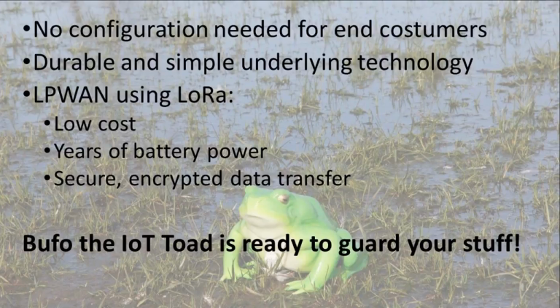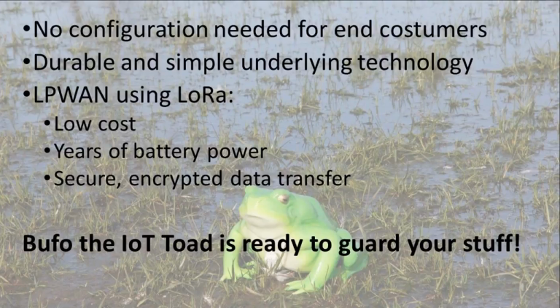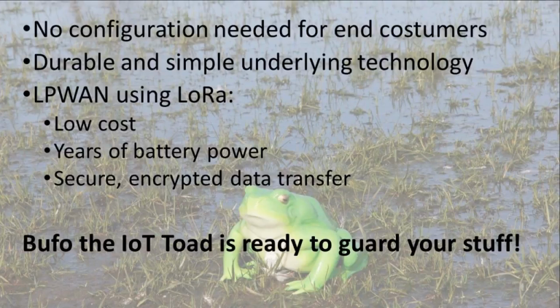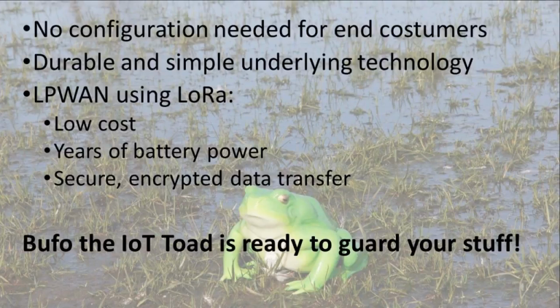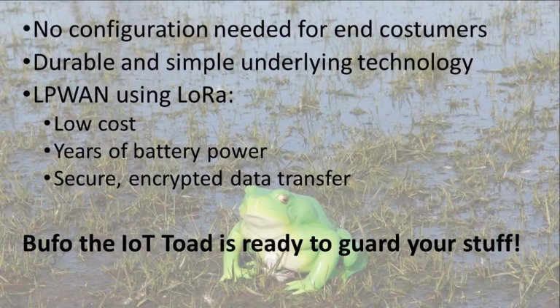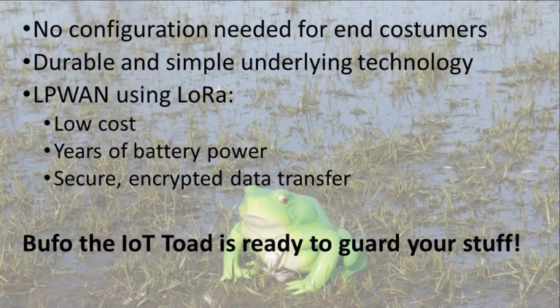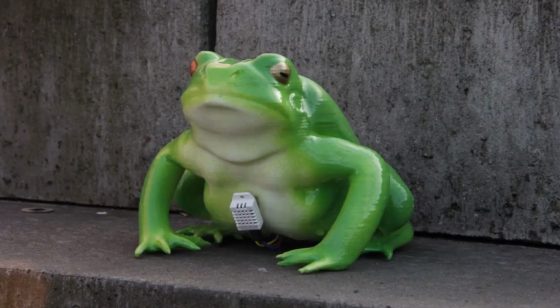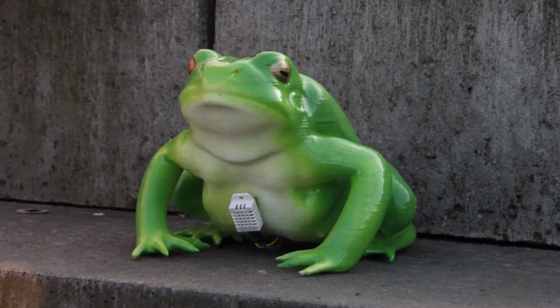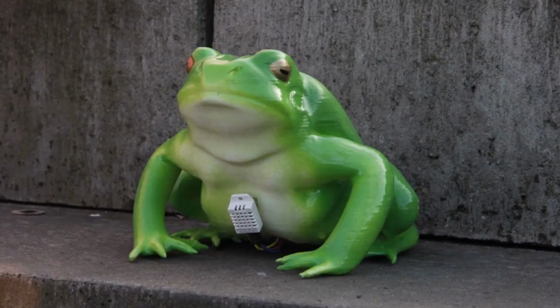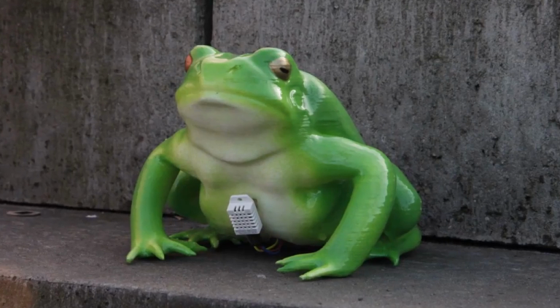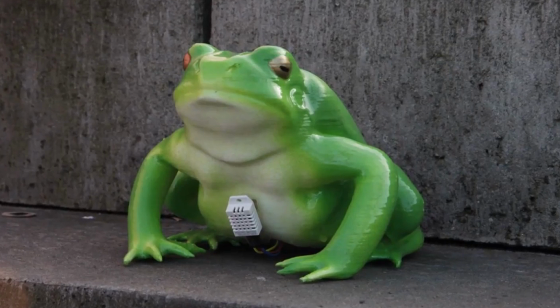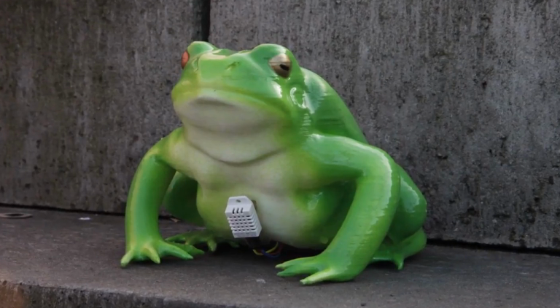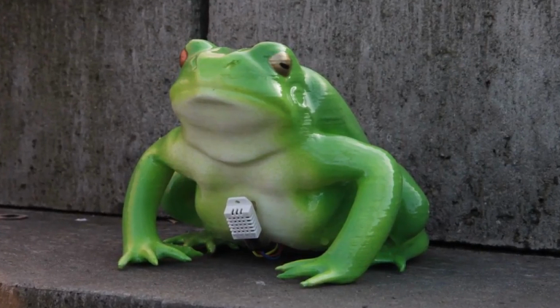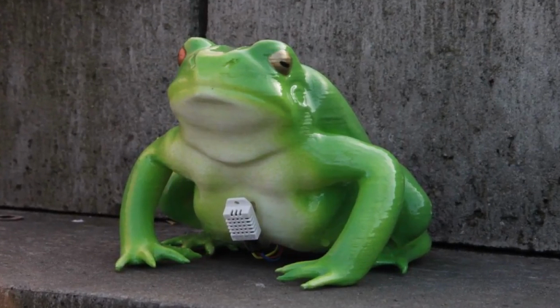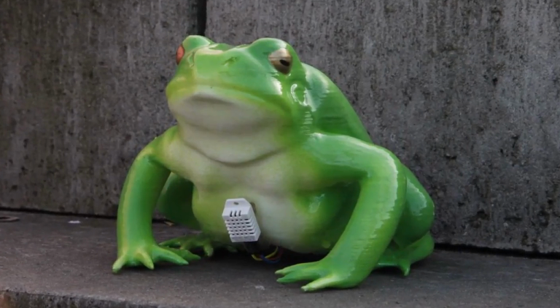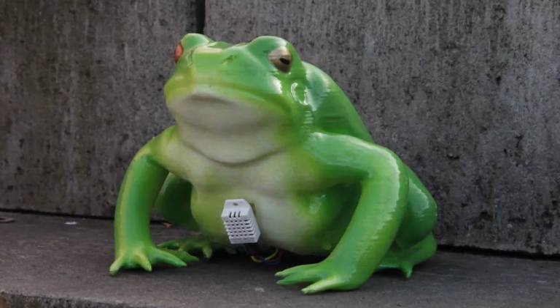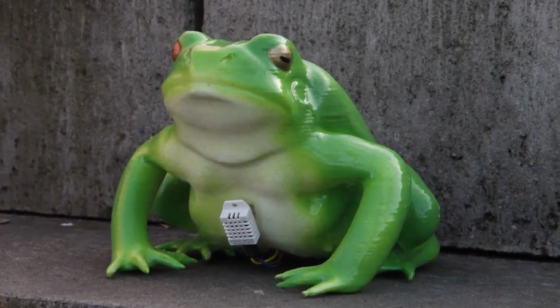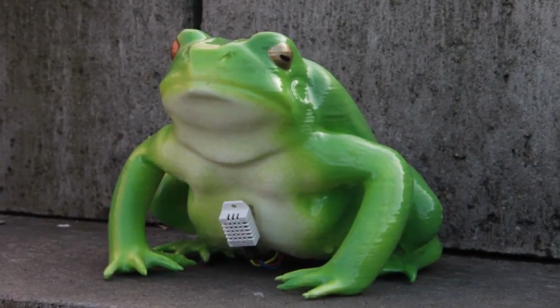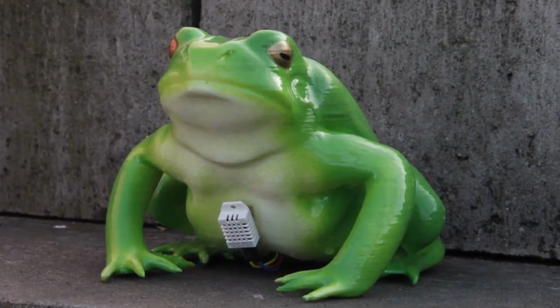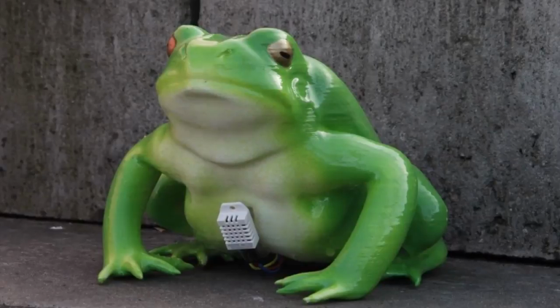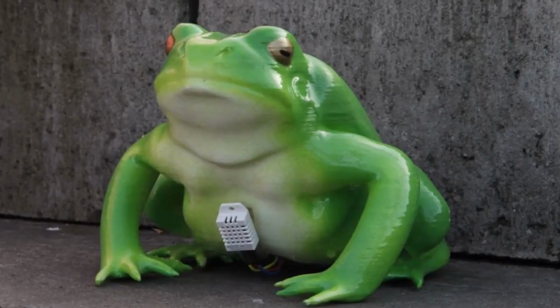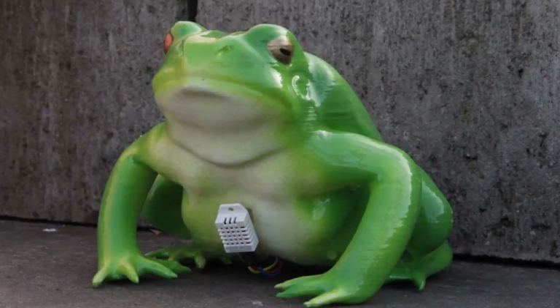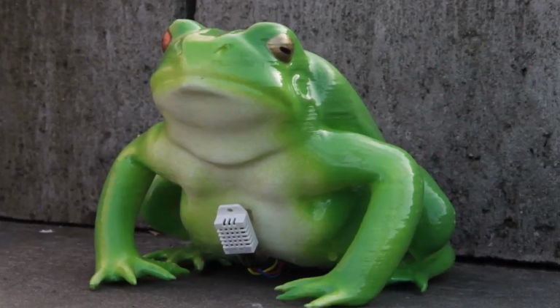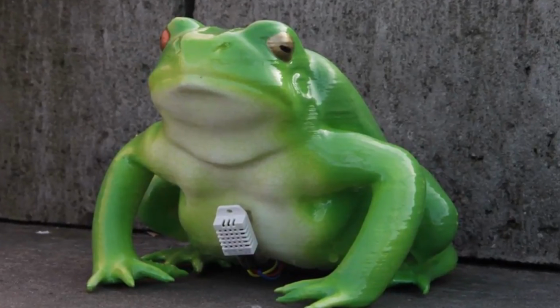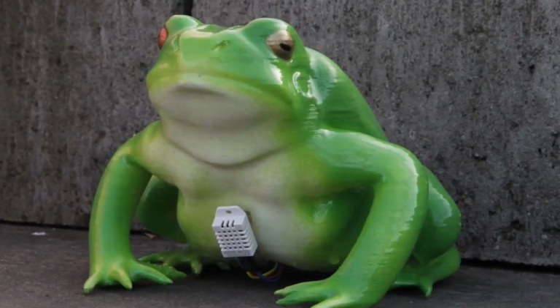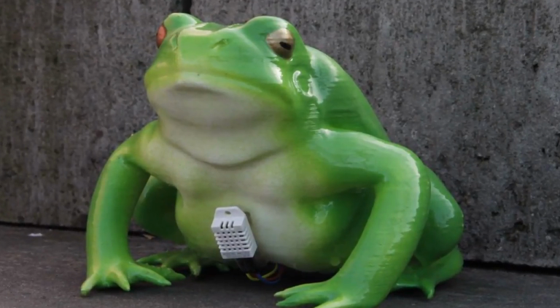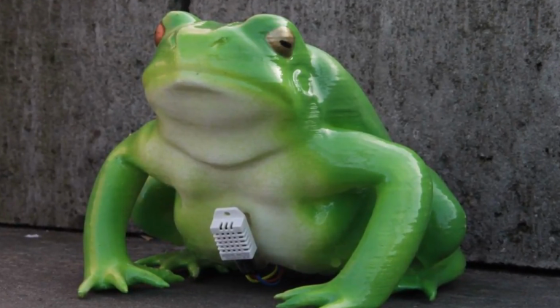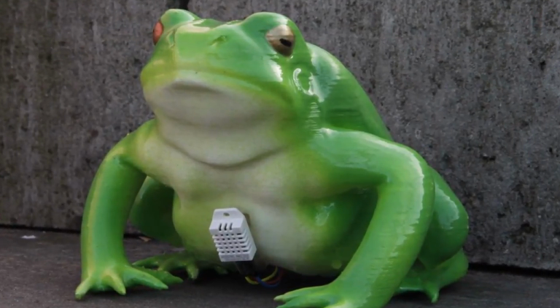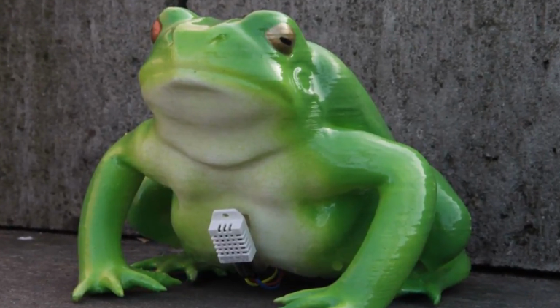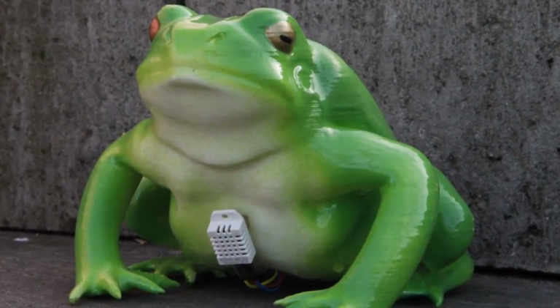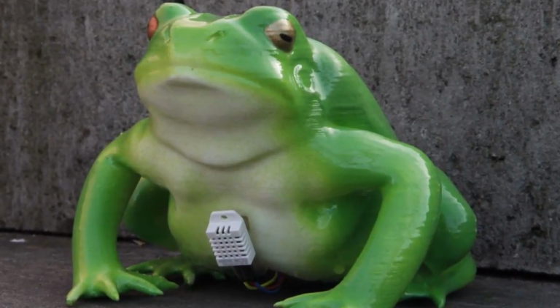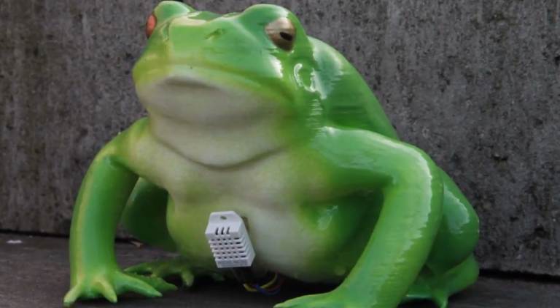A prototype already exists today and we have found a well-functioning dampness meter. The product is ready to be tested on a larger scale.